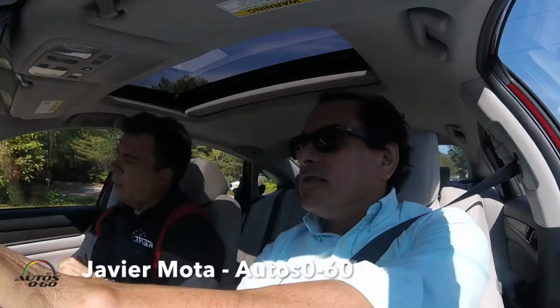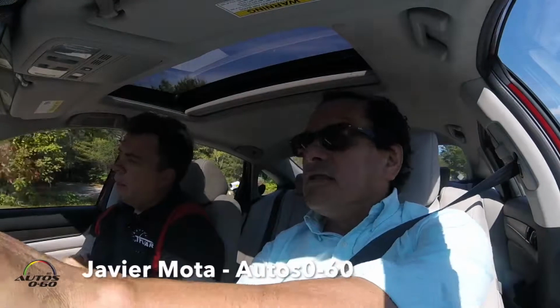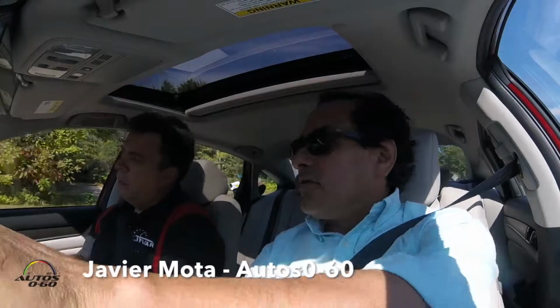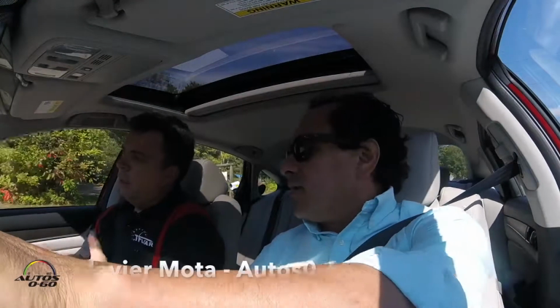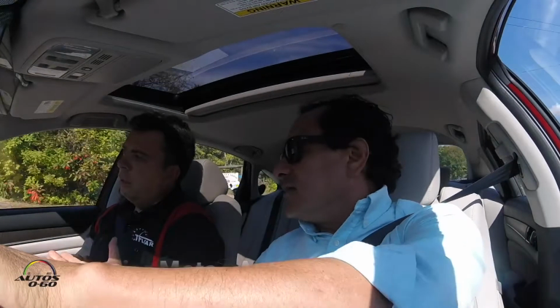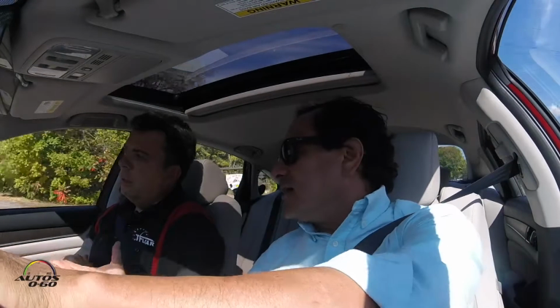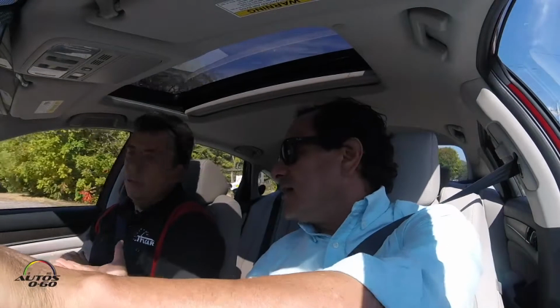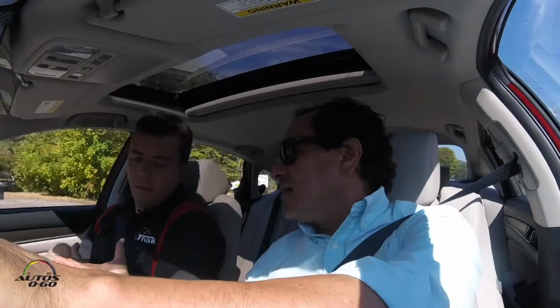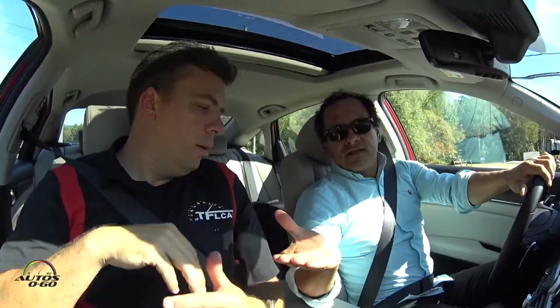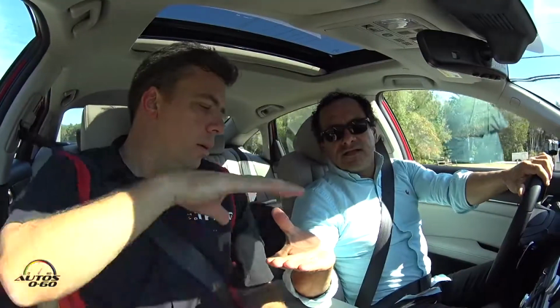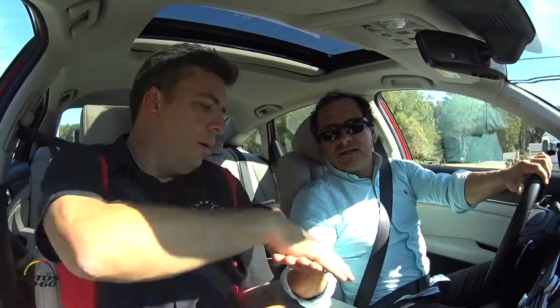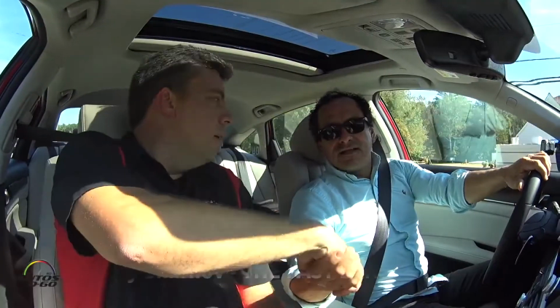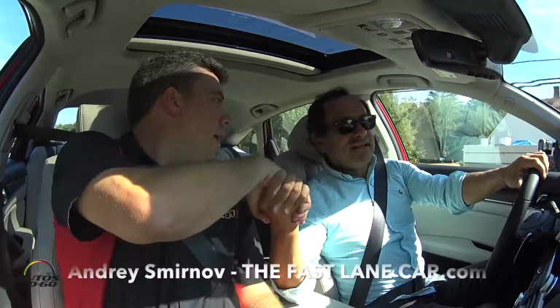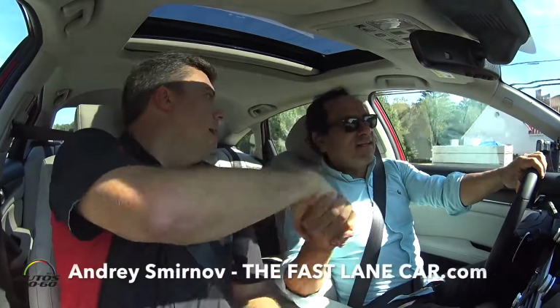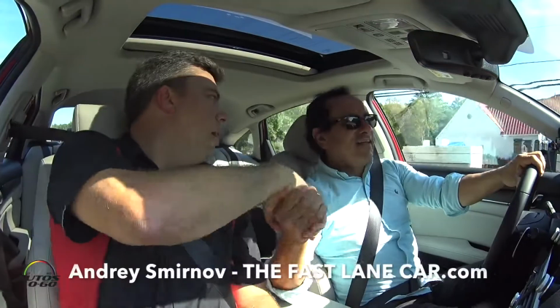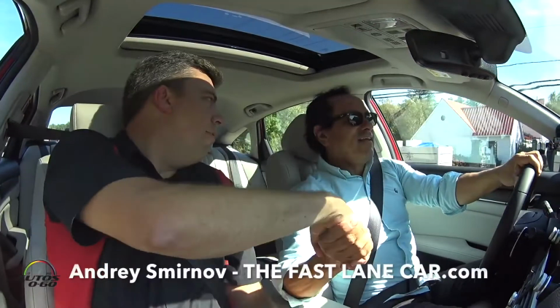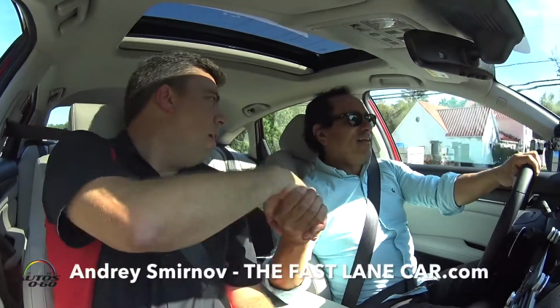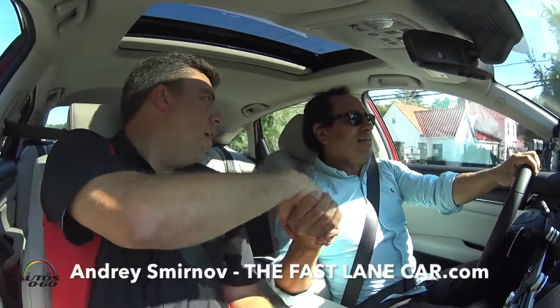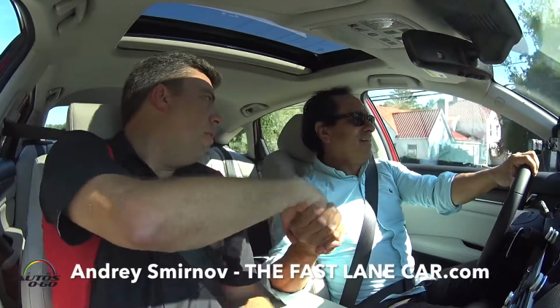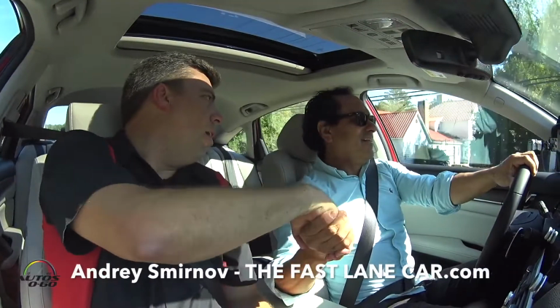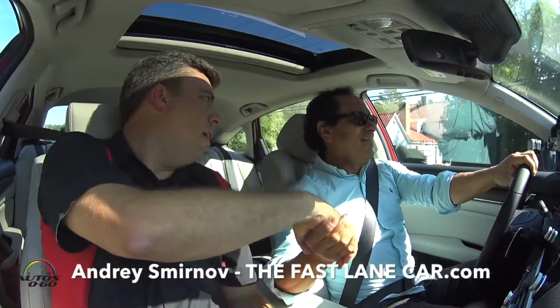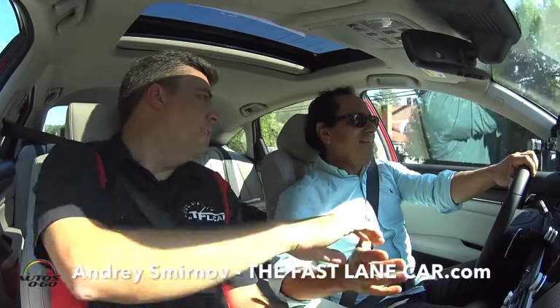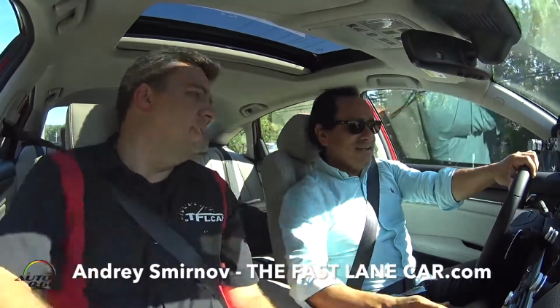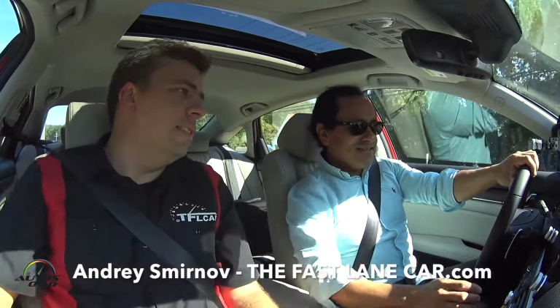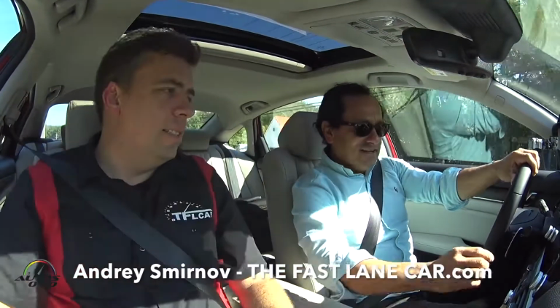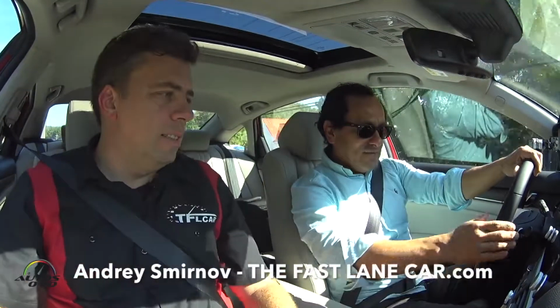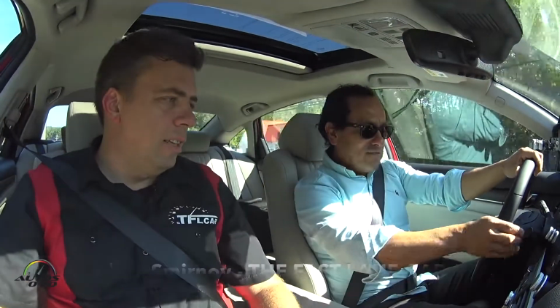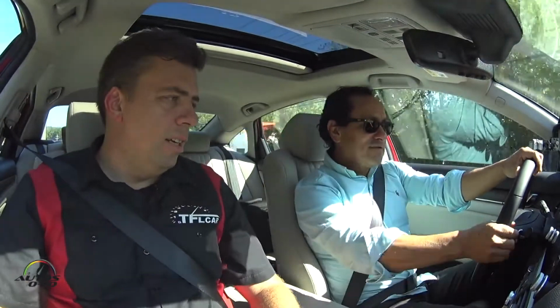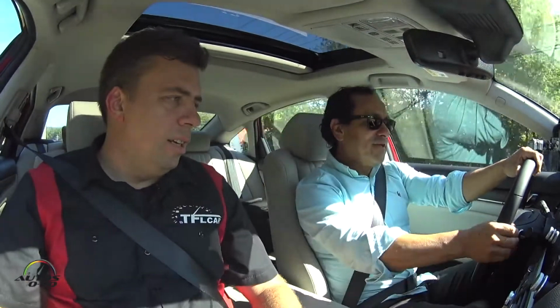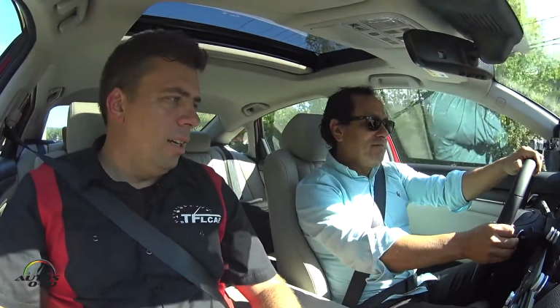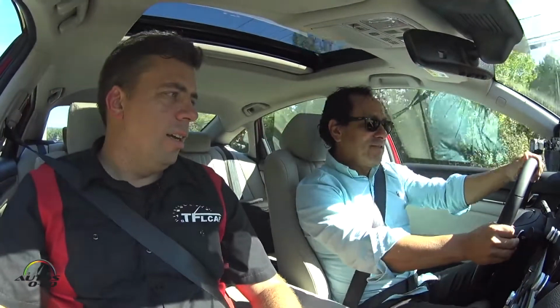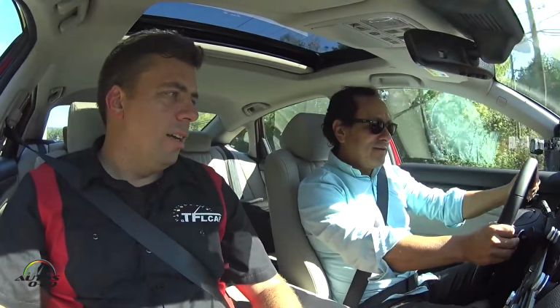How are you, Andre? Hey Javier, how are you? Excellent — oops, what happened there?